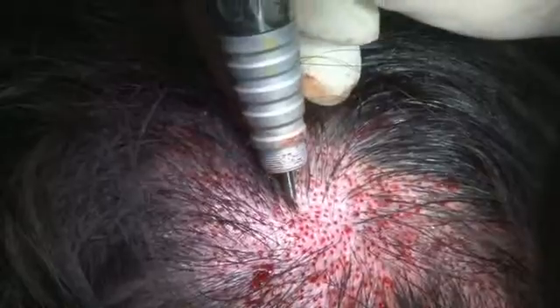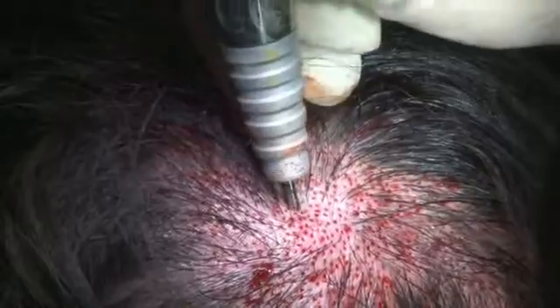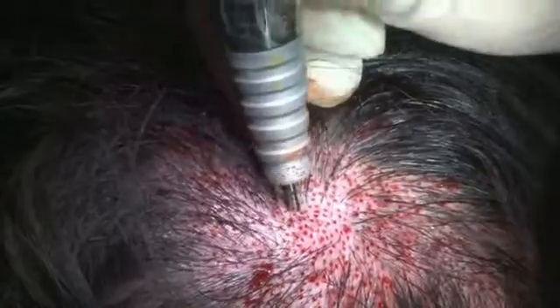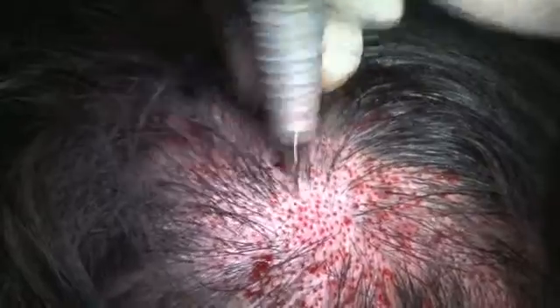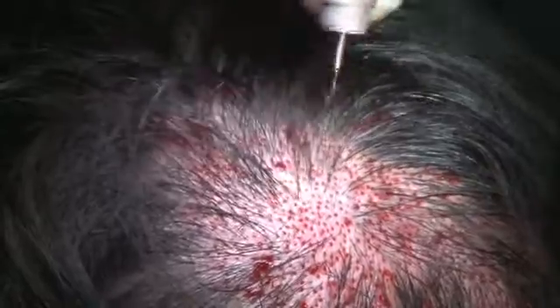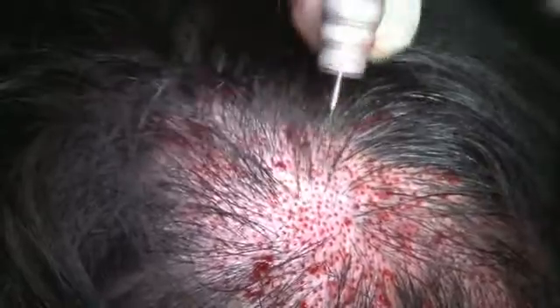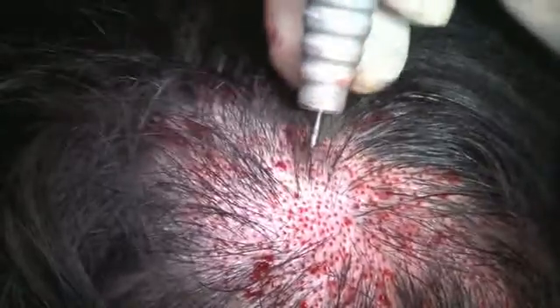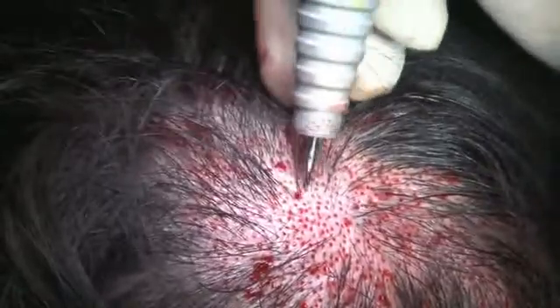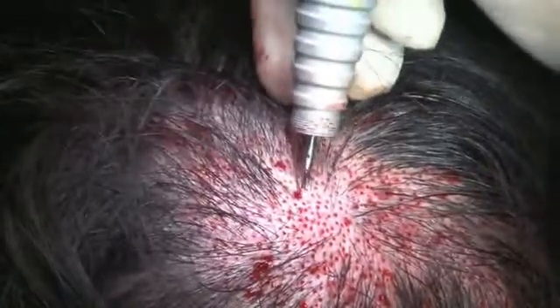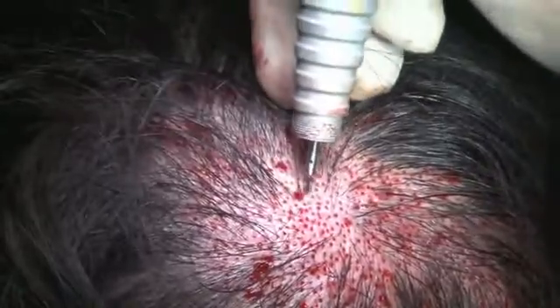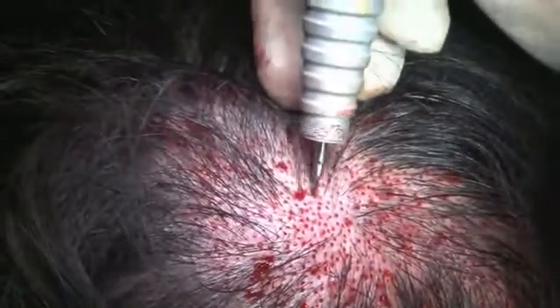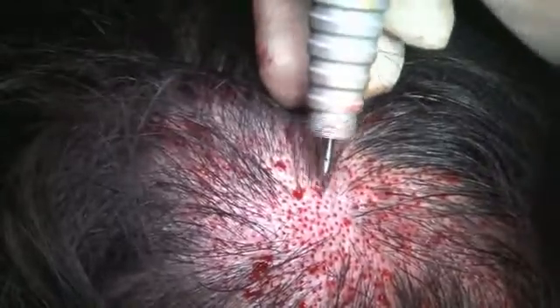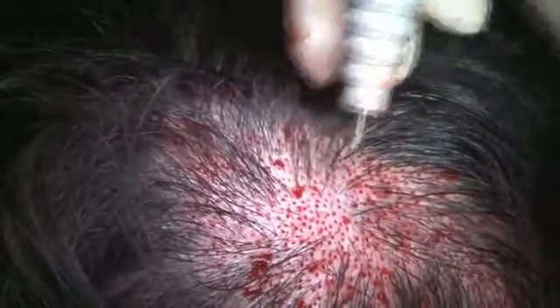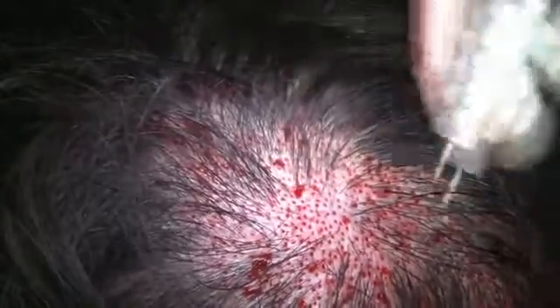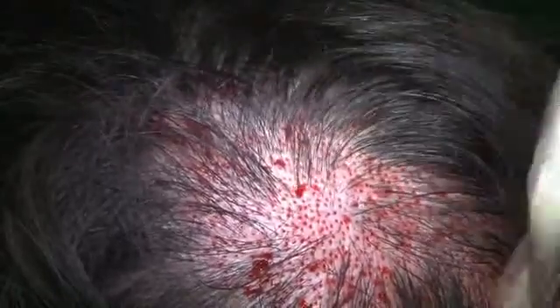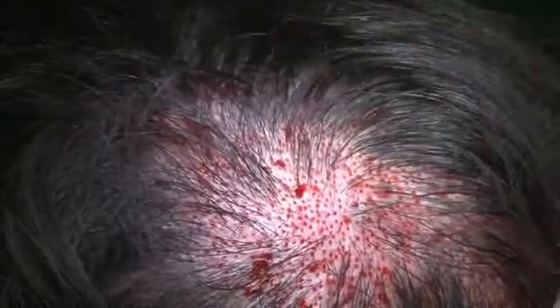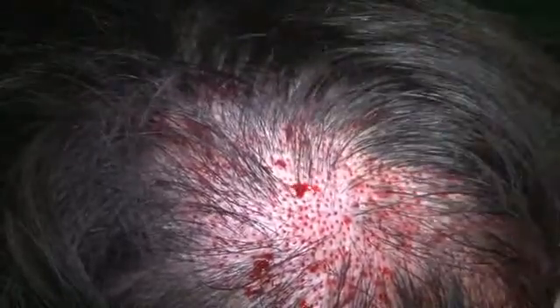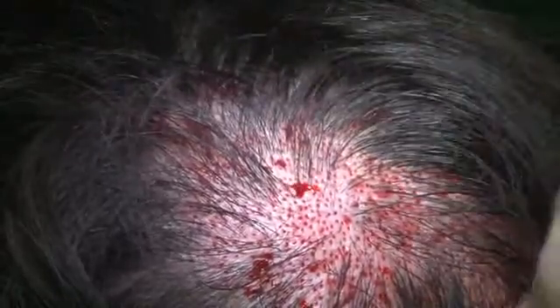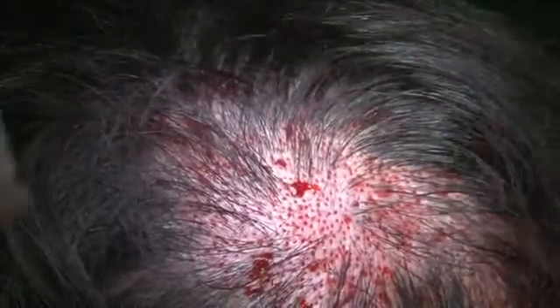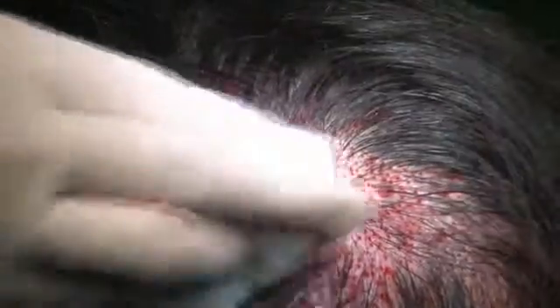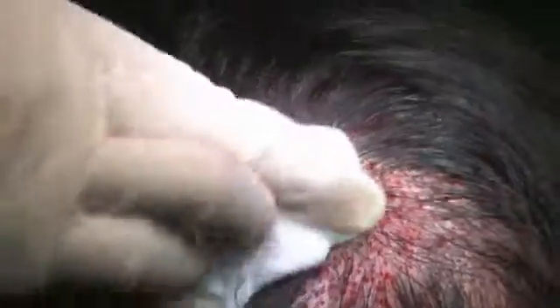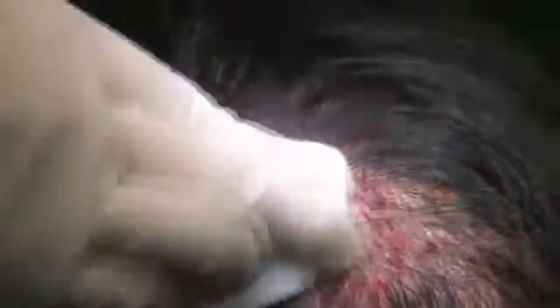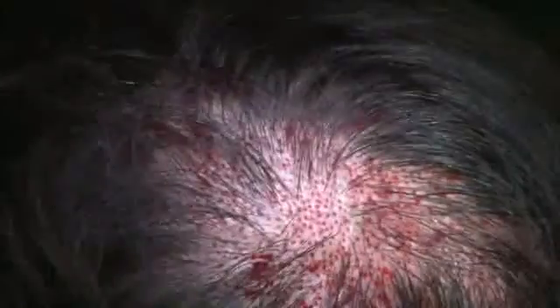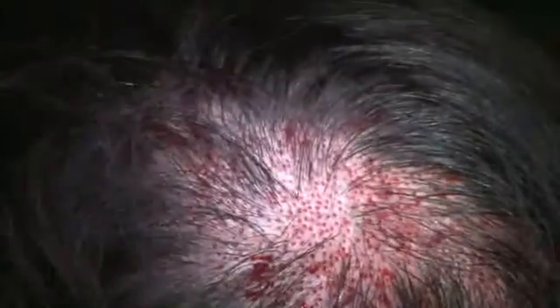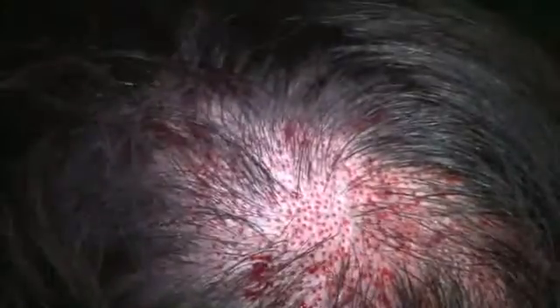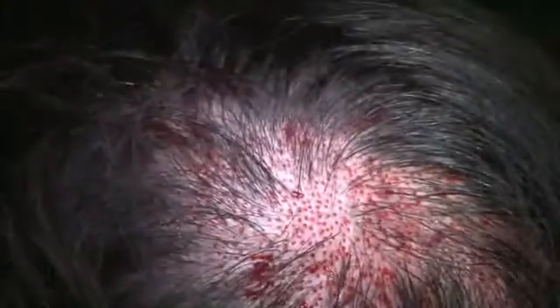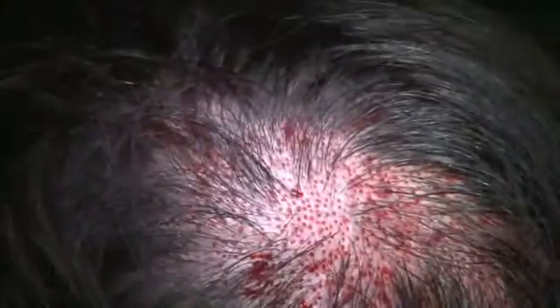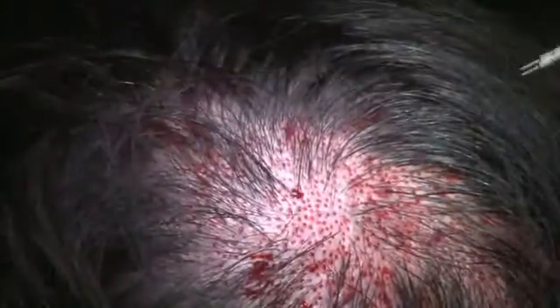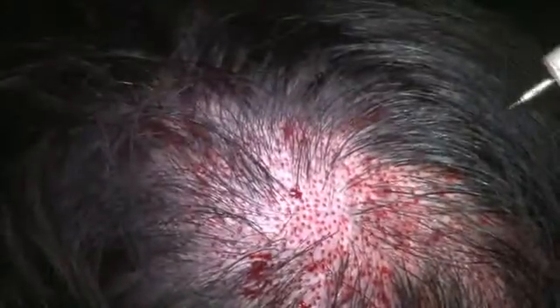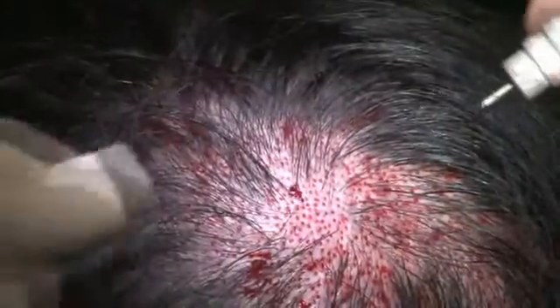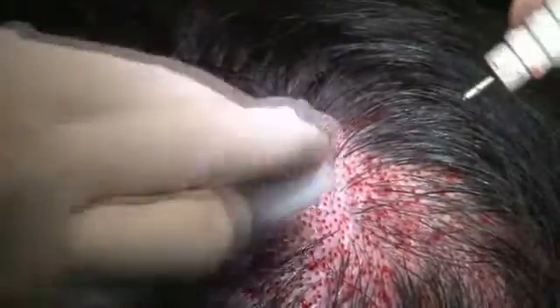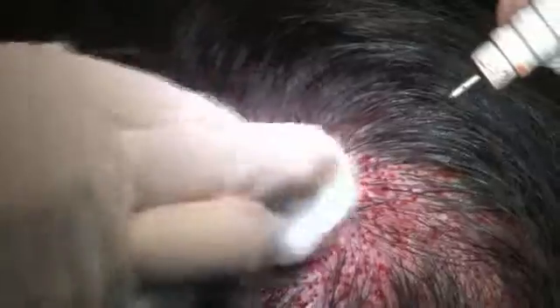Punching was done following a parallel angle of nearby hair.